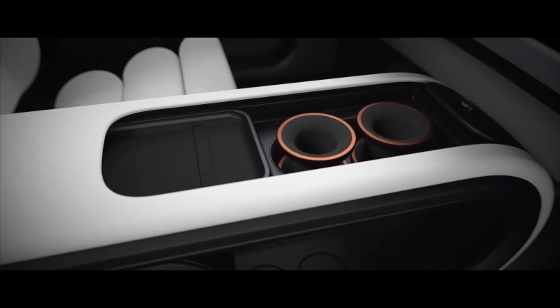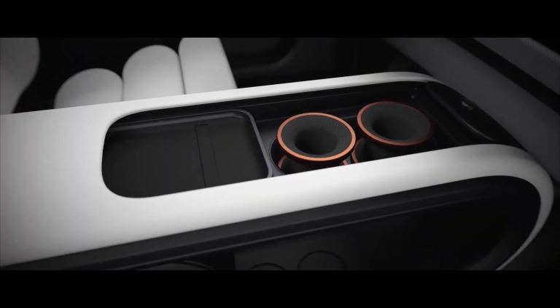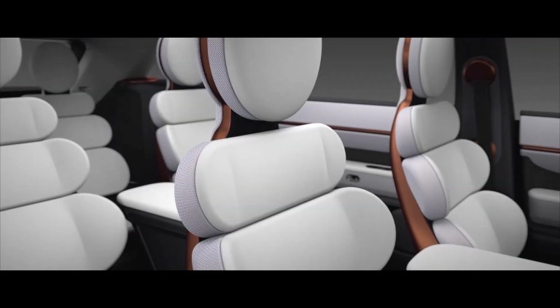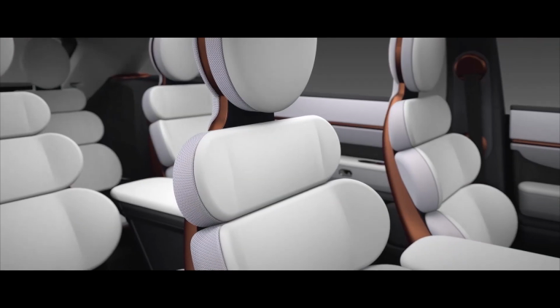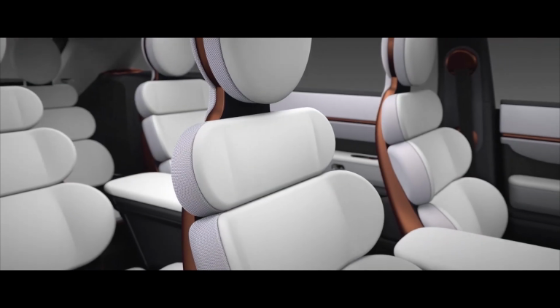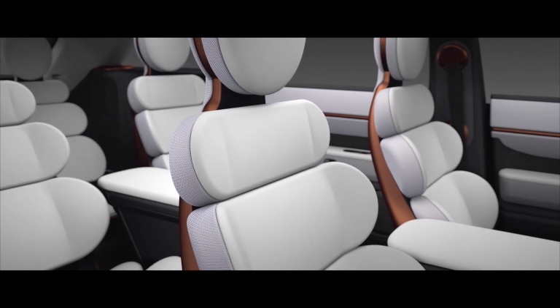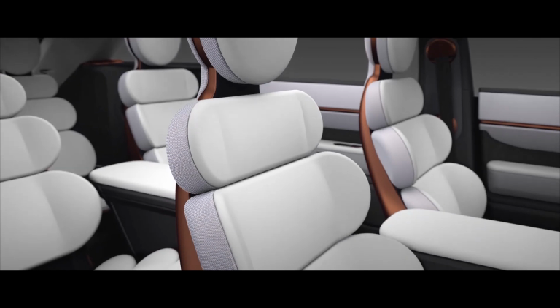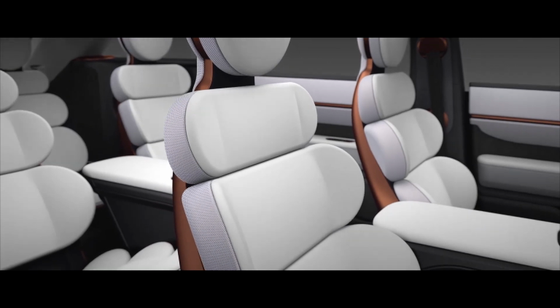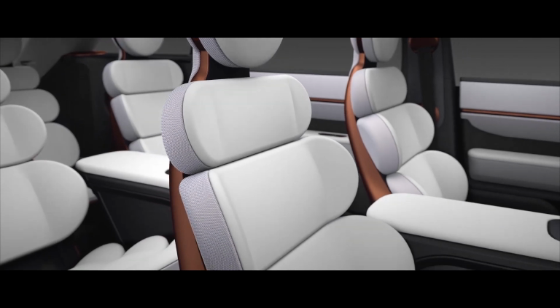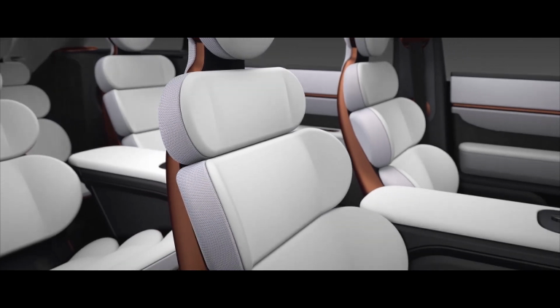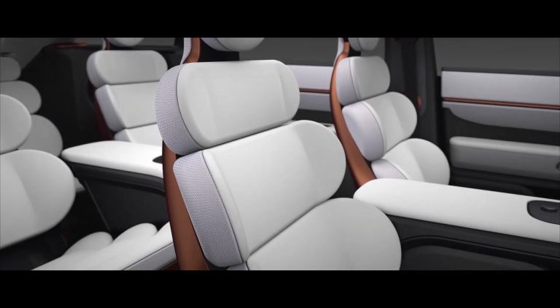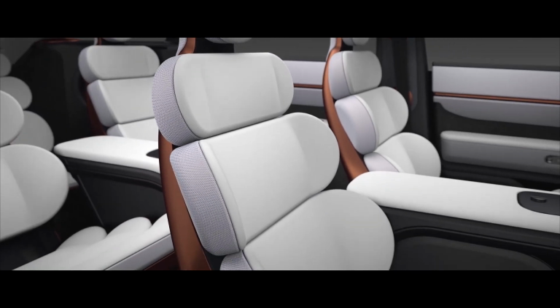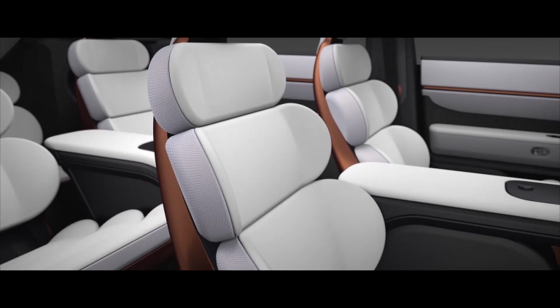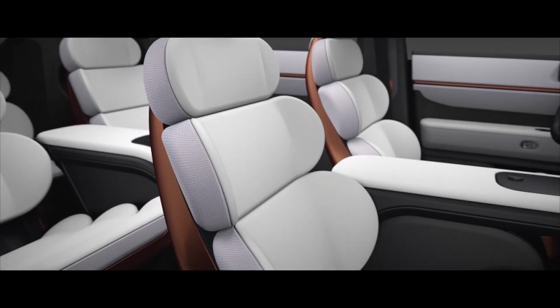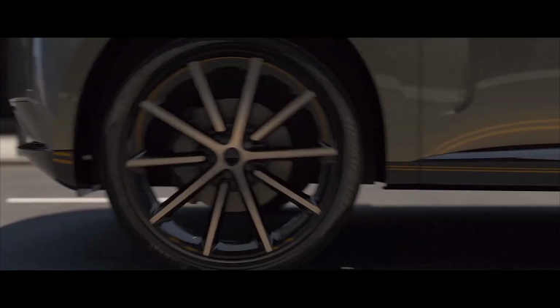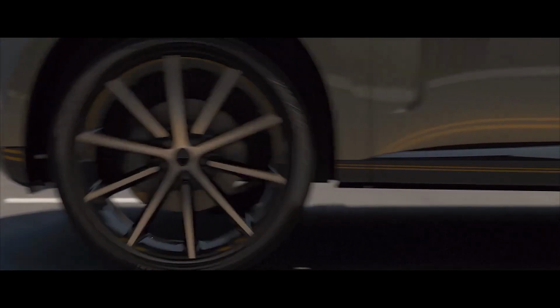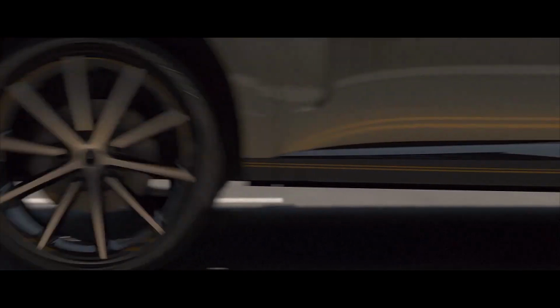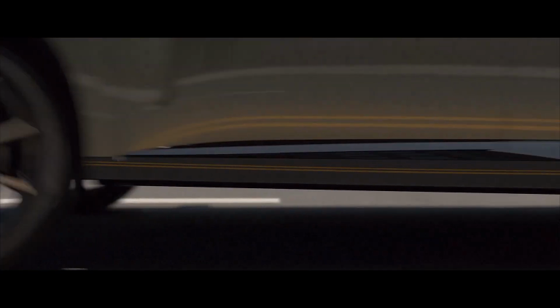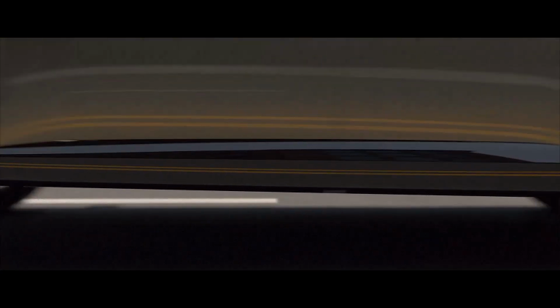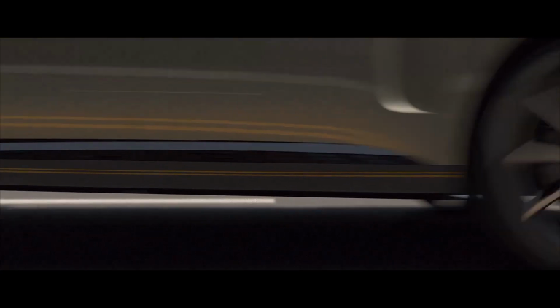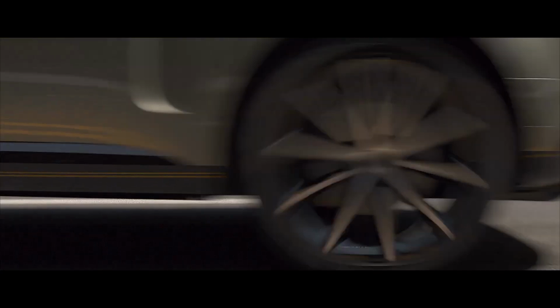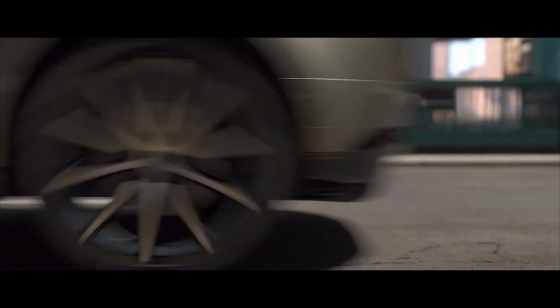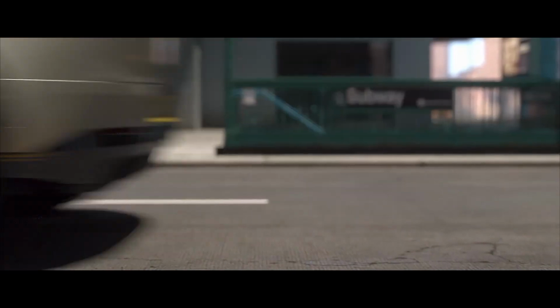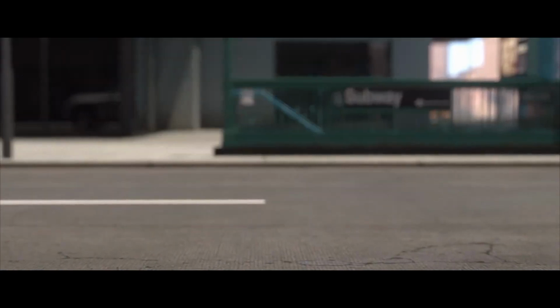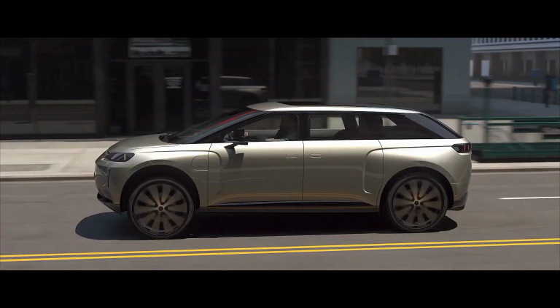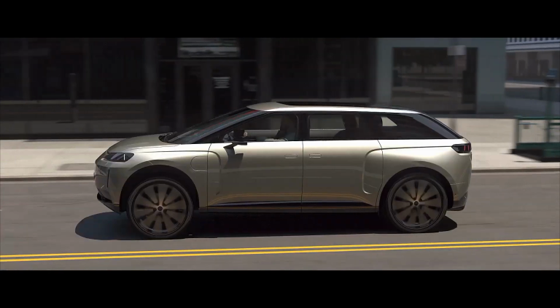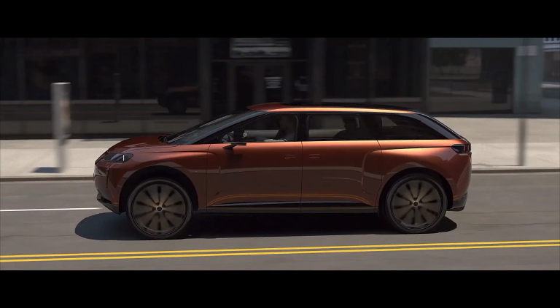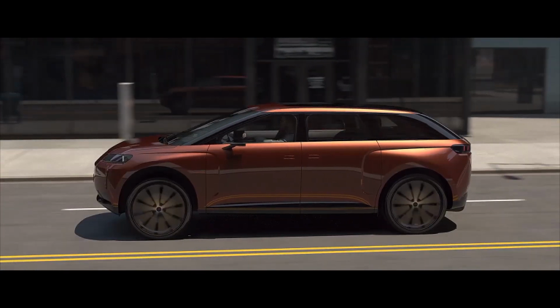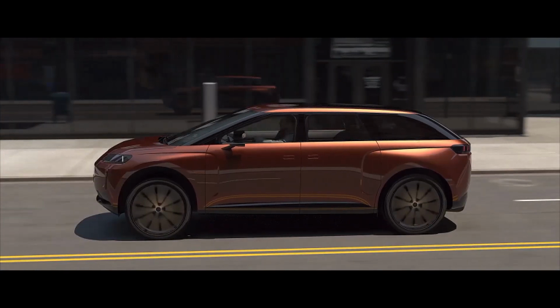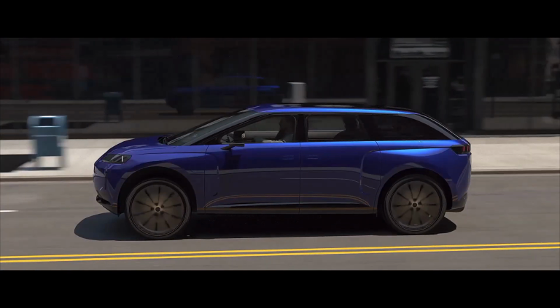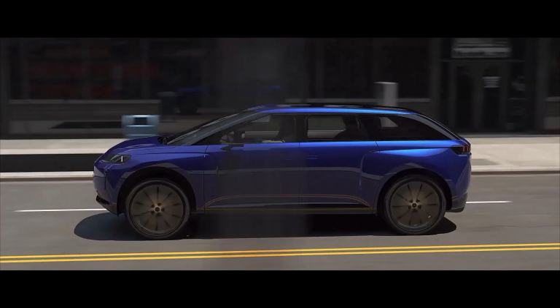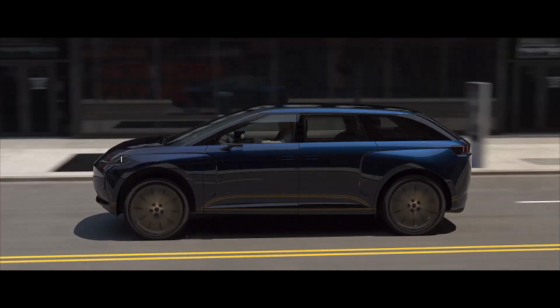It's a brilliant car, with very special features, built by a very intelligent, hard-working team.